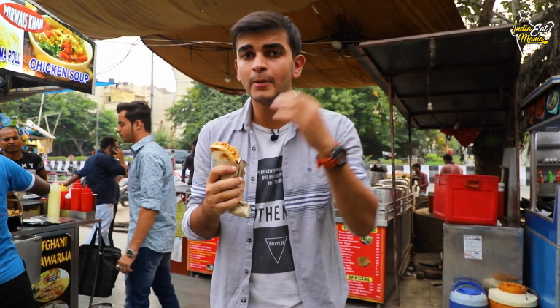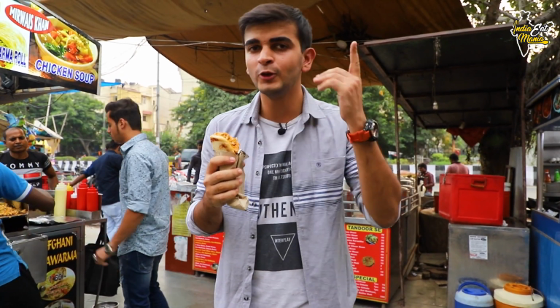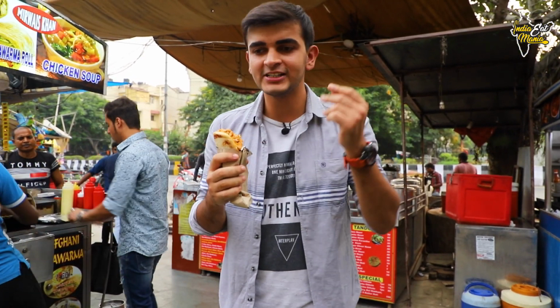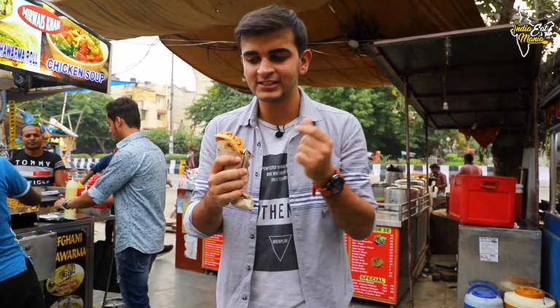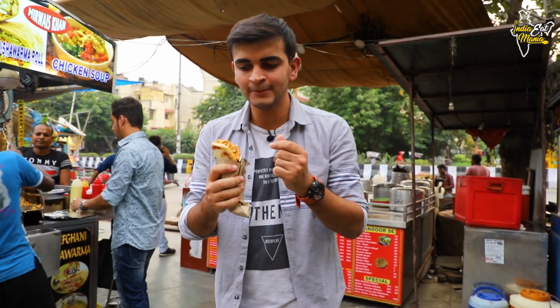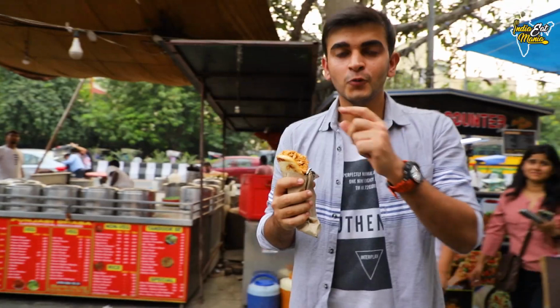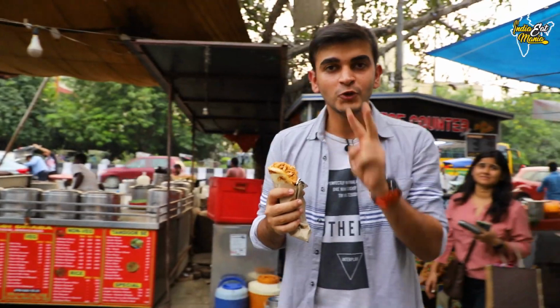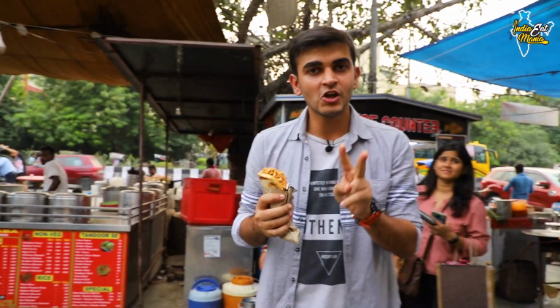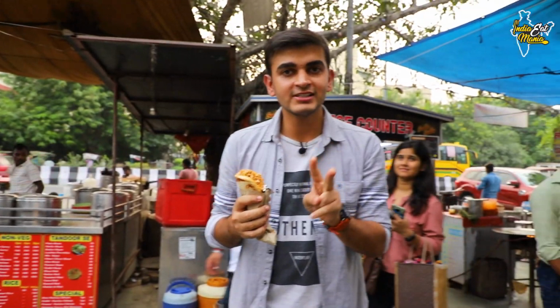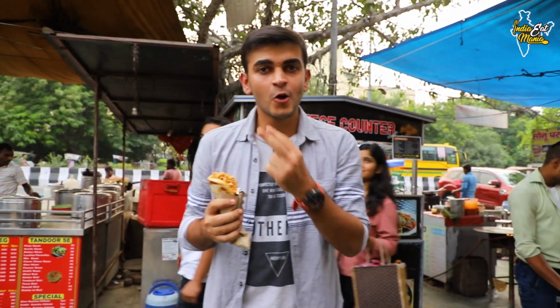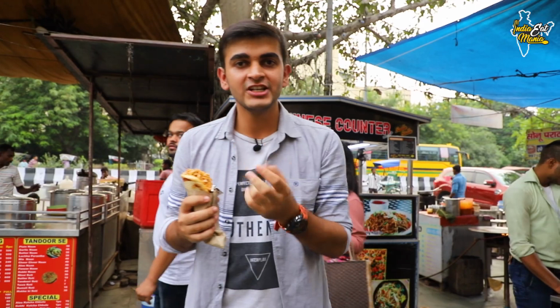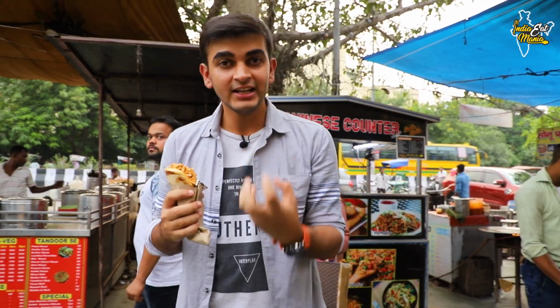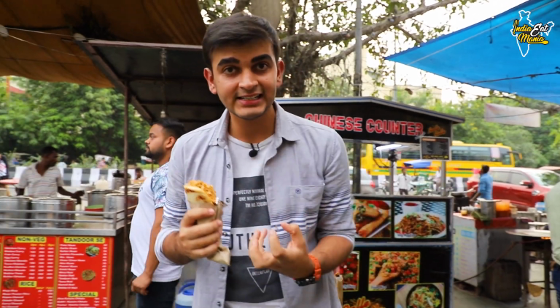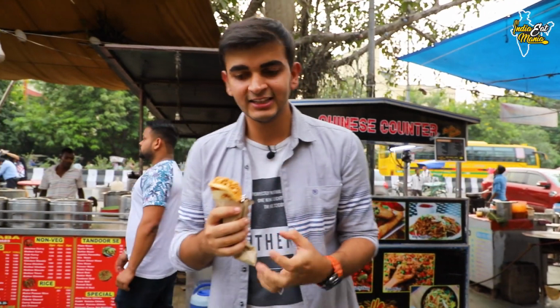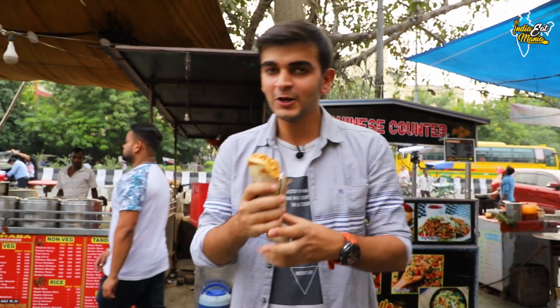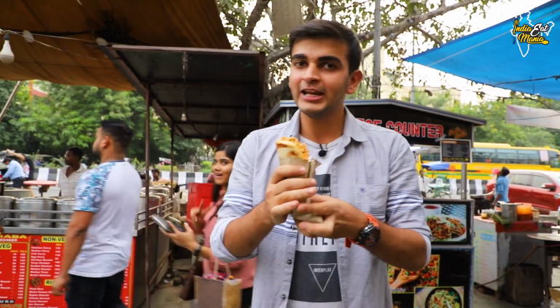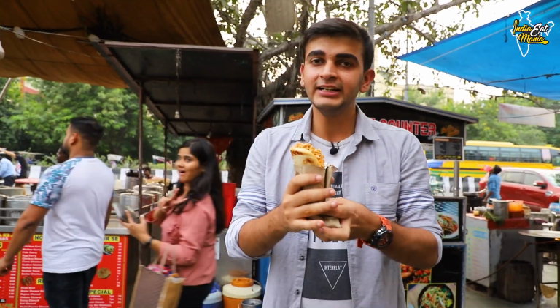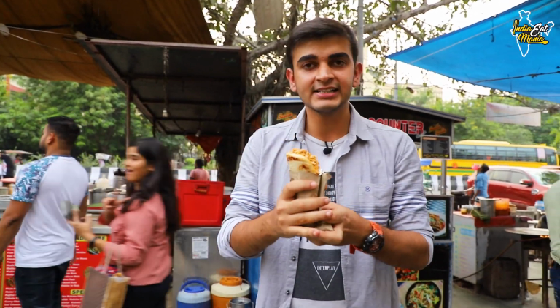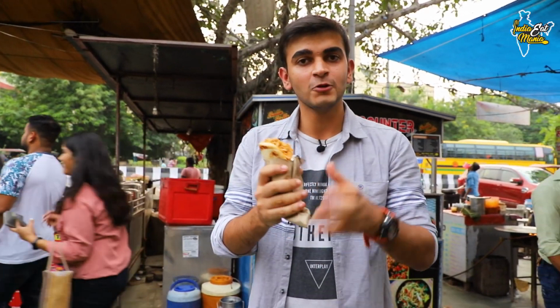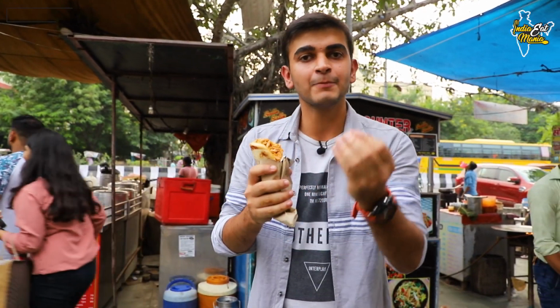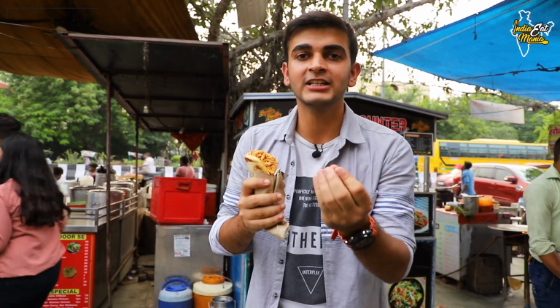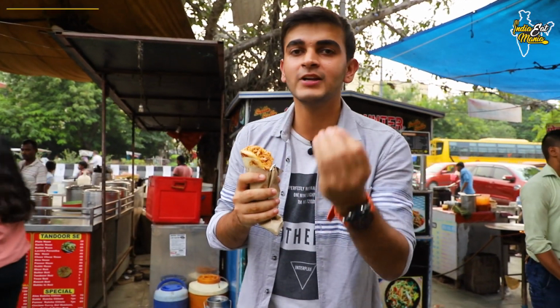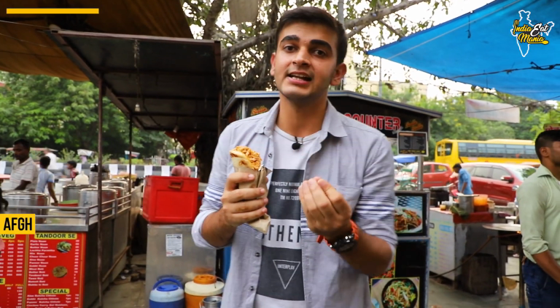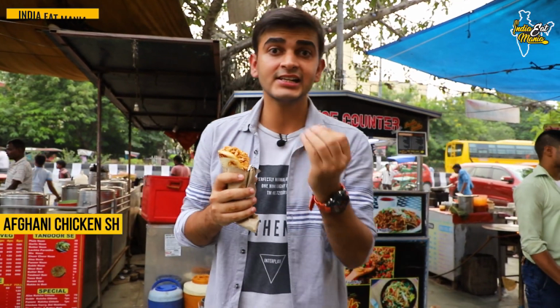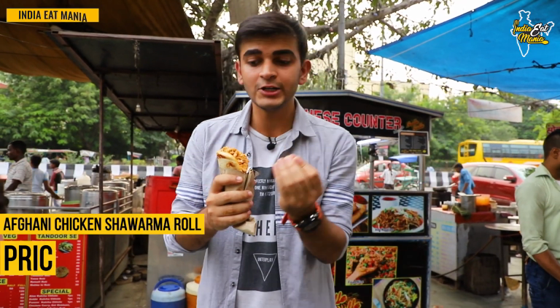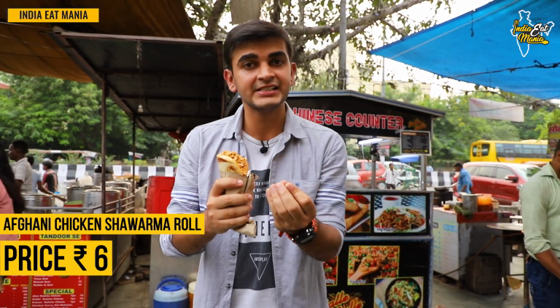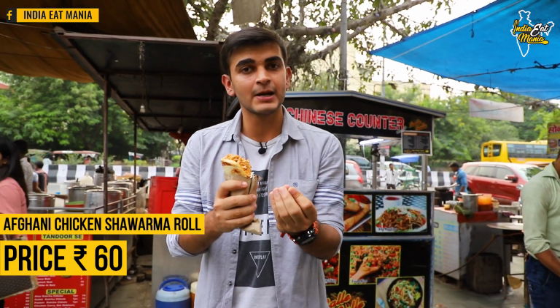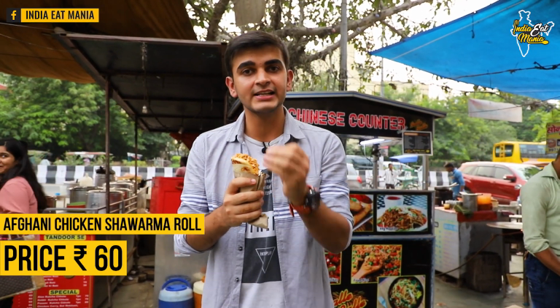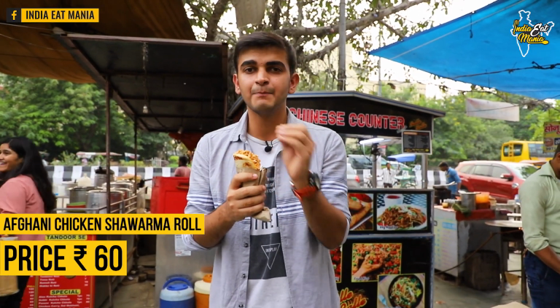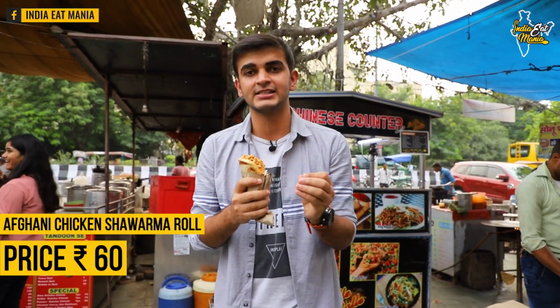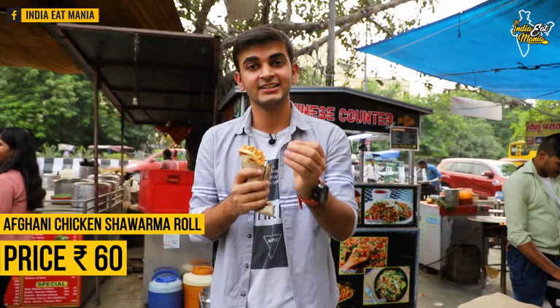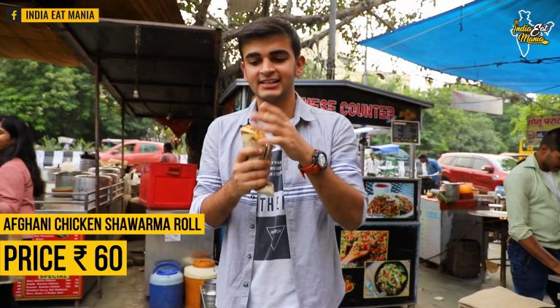I forgot the name of the sauce. There are two sauces in it. The price is 60 rupees. Let's taste it.